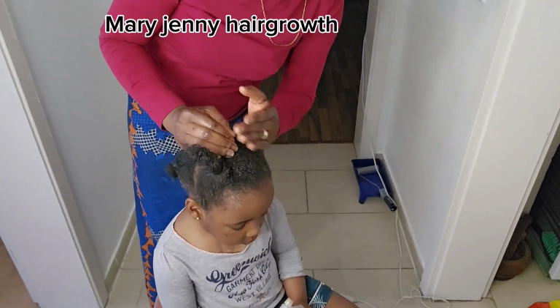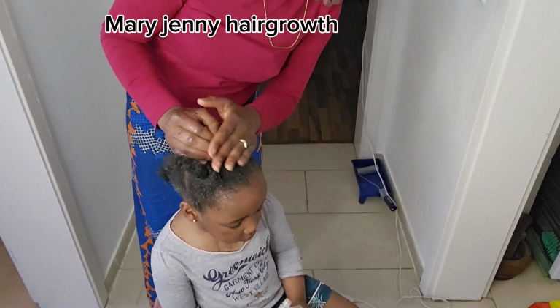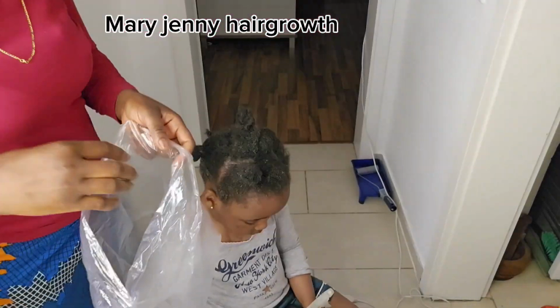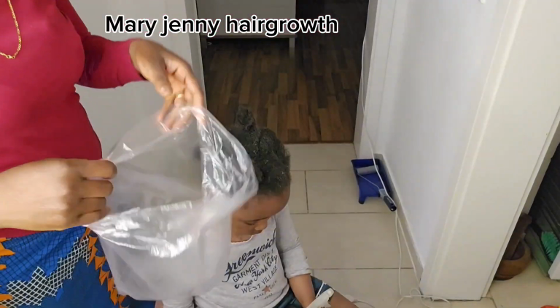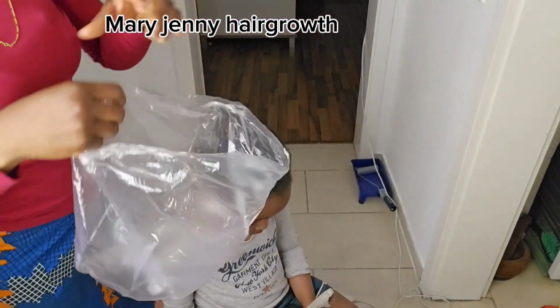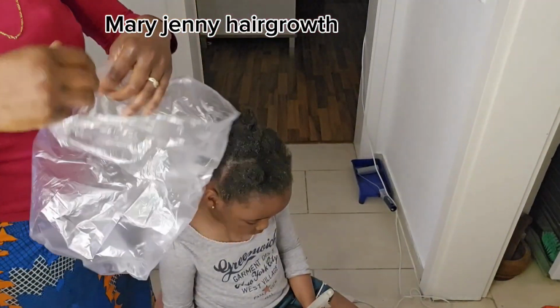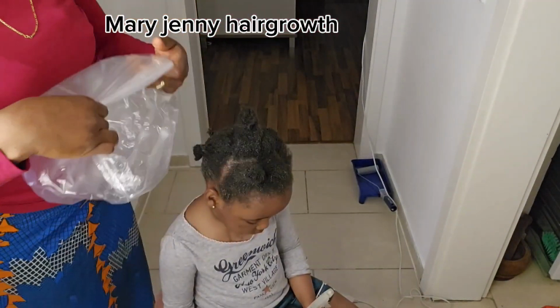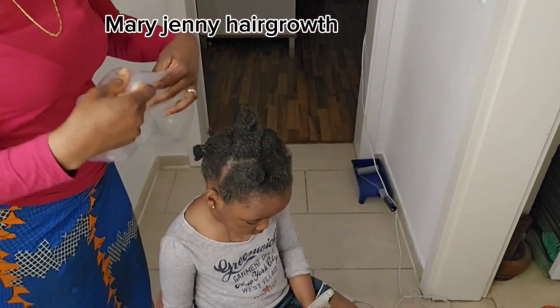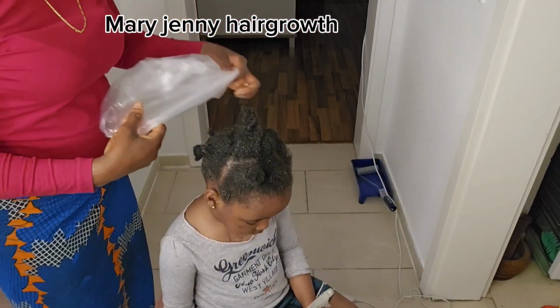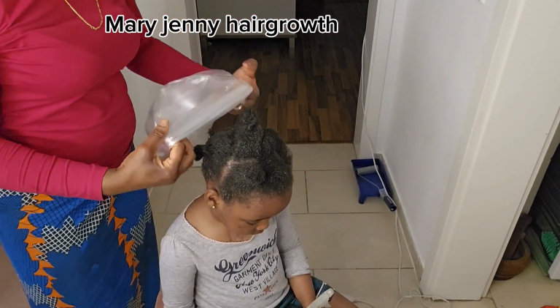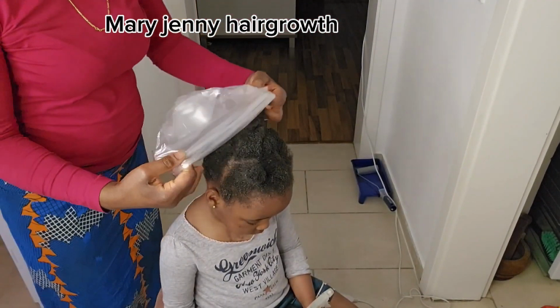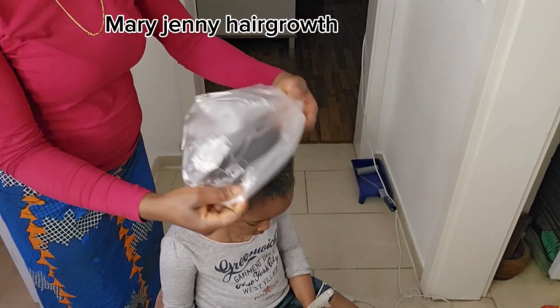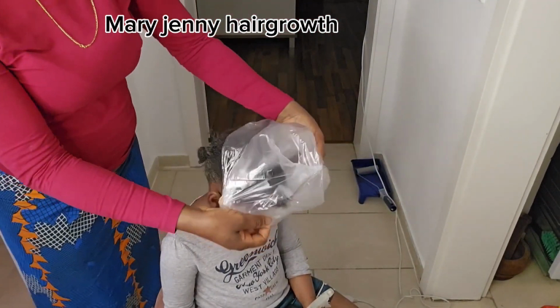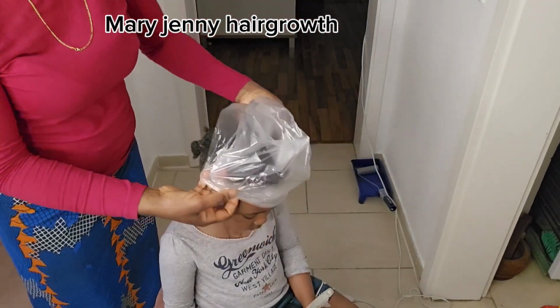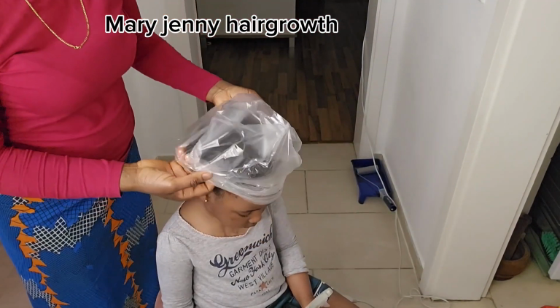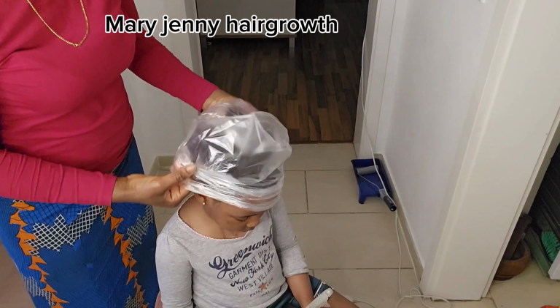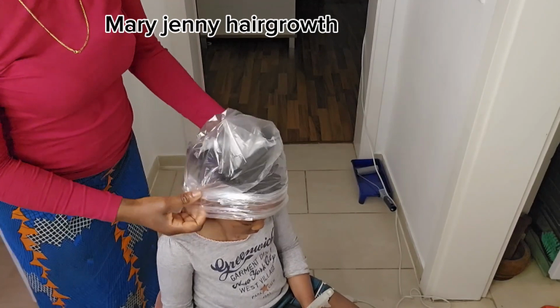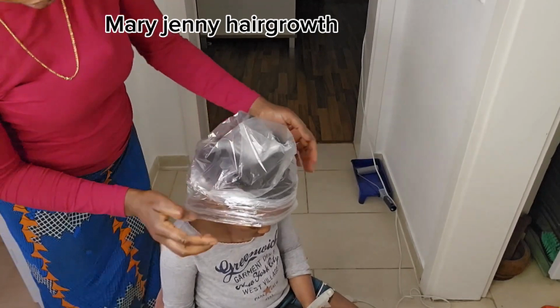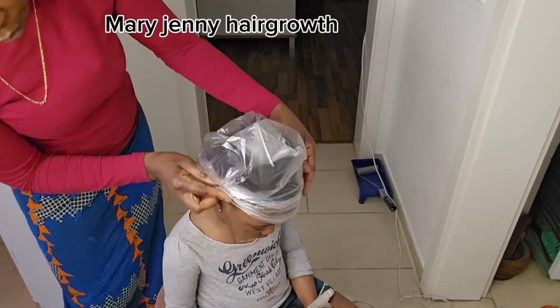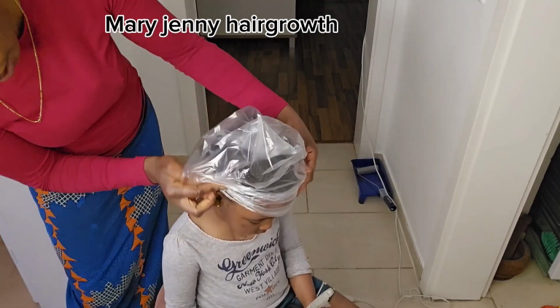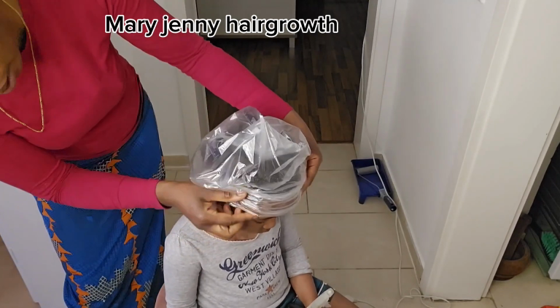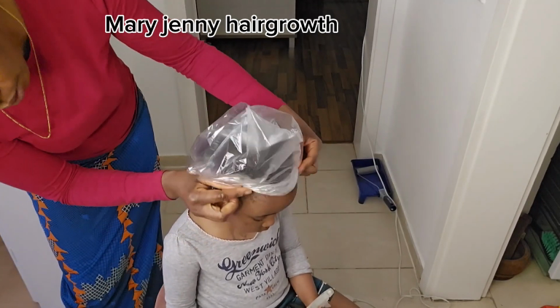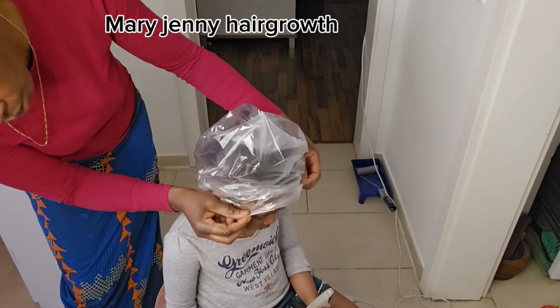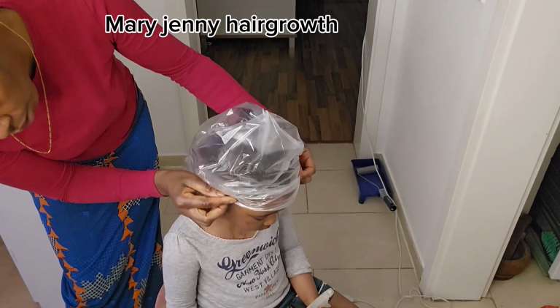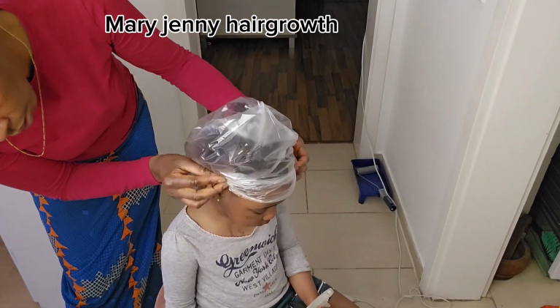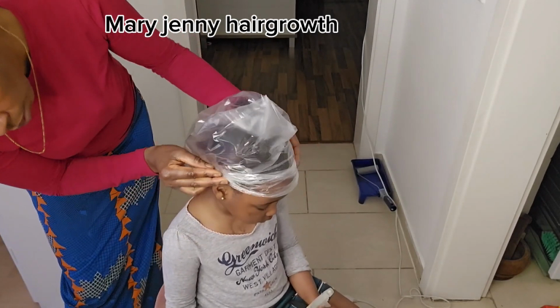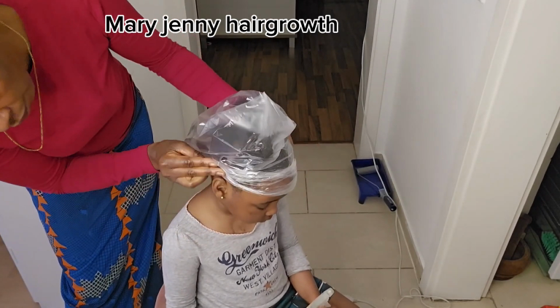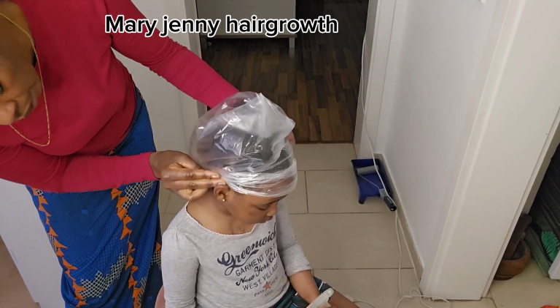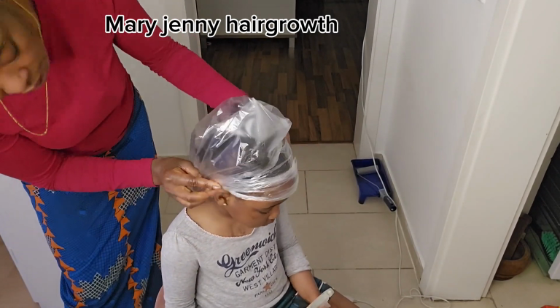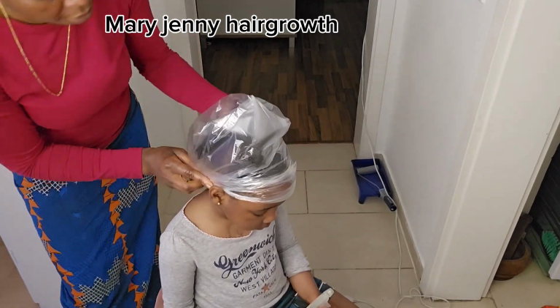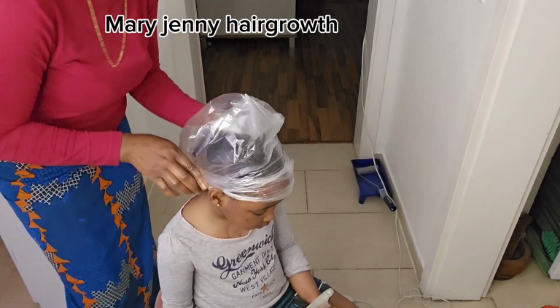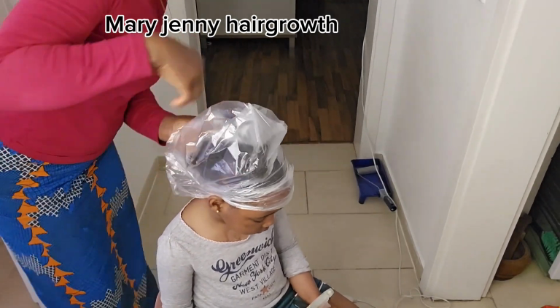I'm going to cover it for about one hour before rinsing it out.